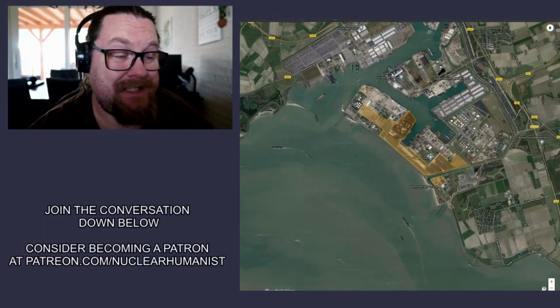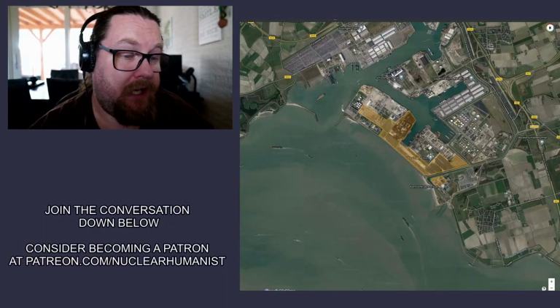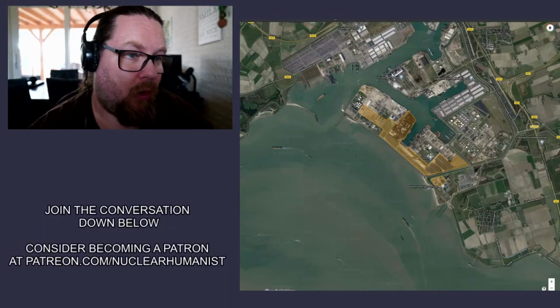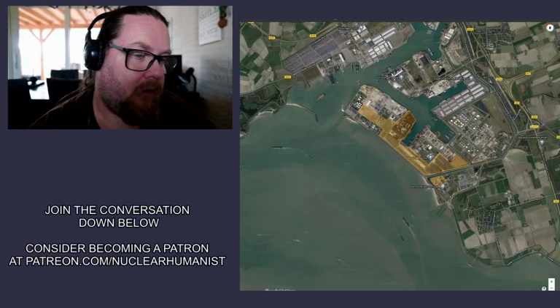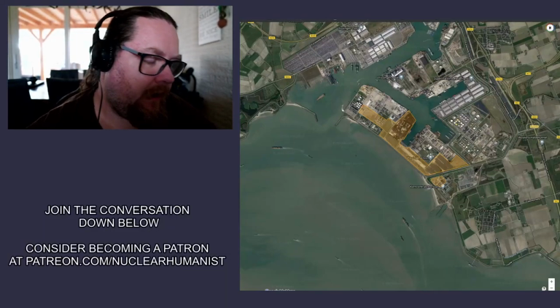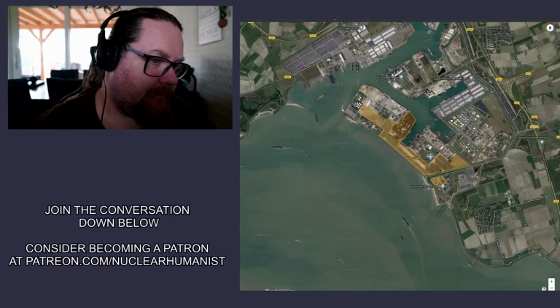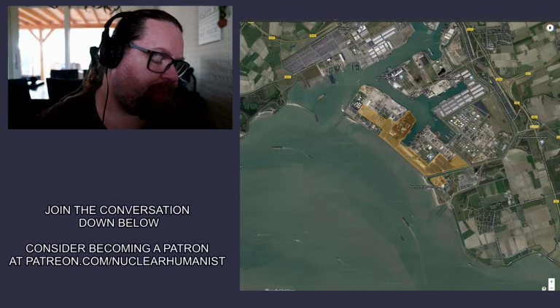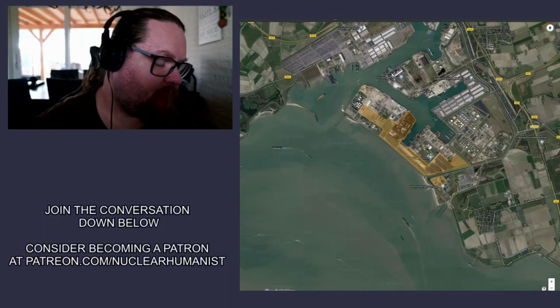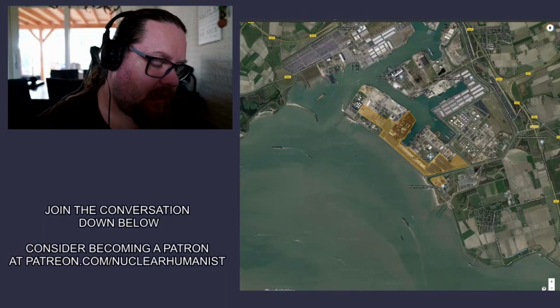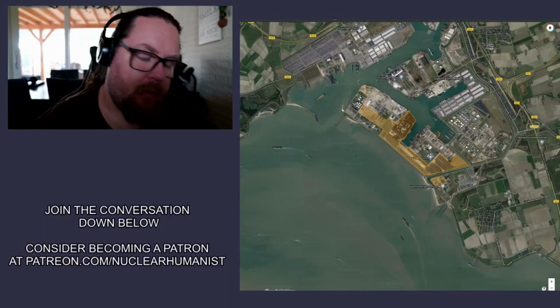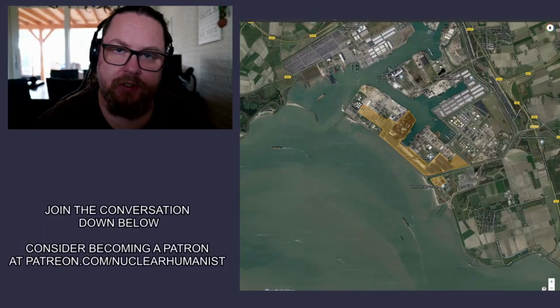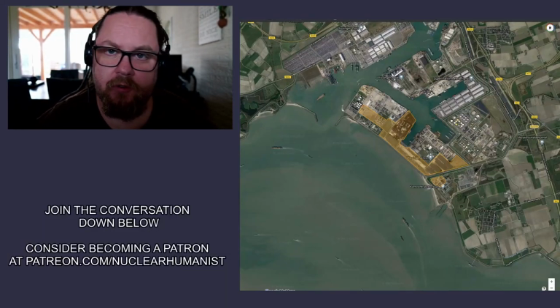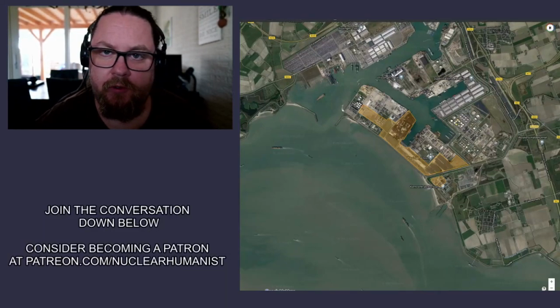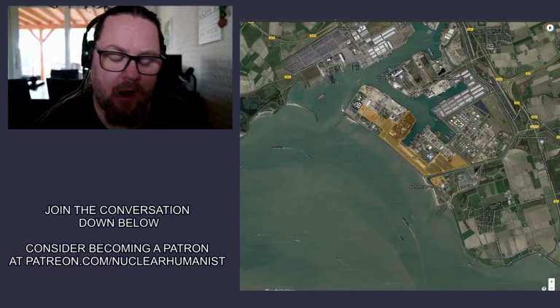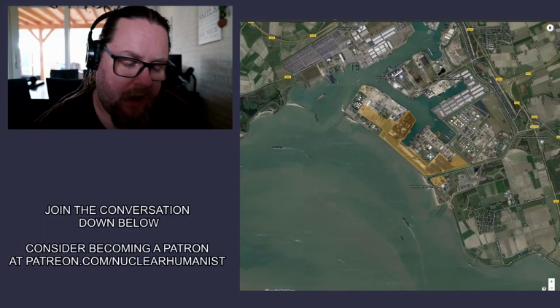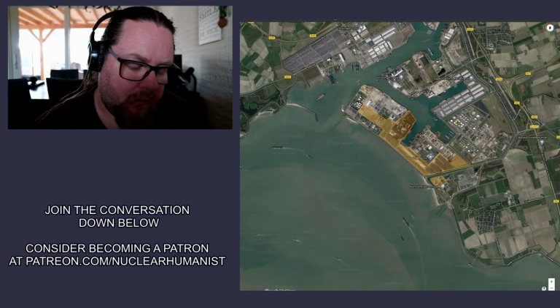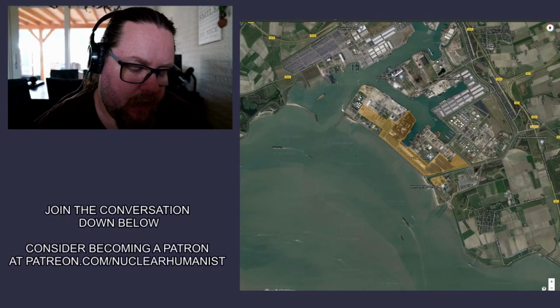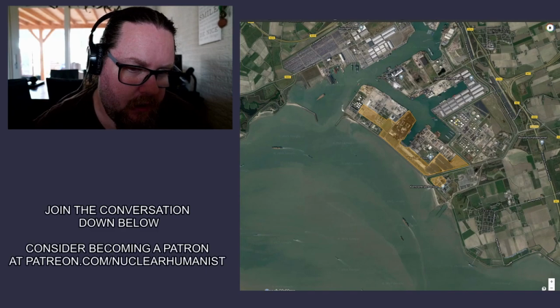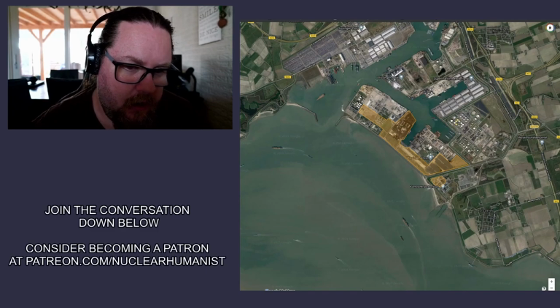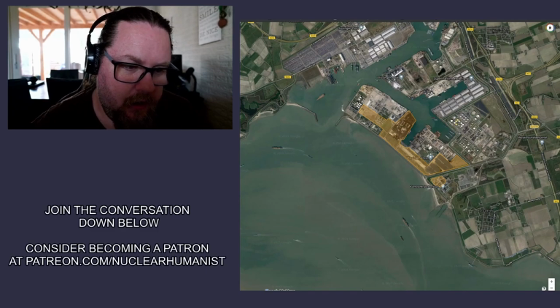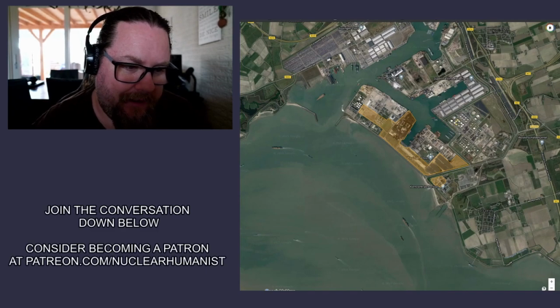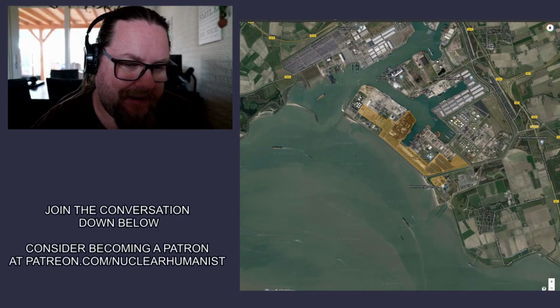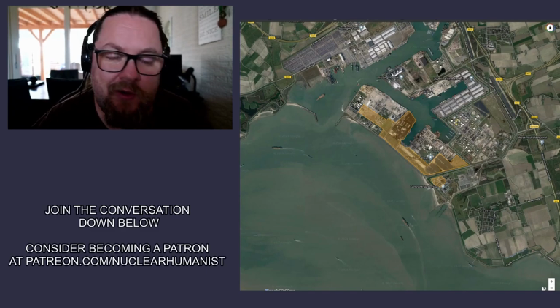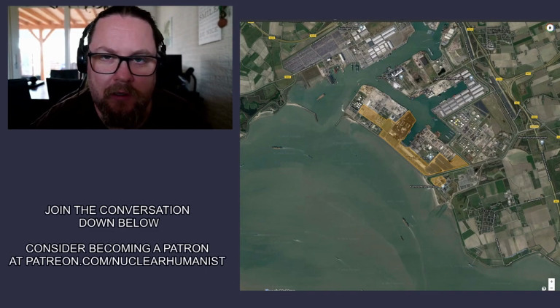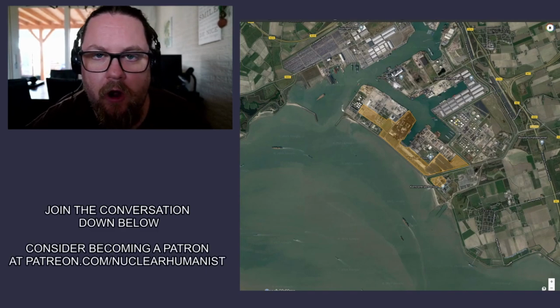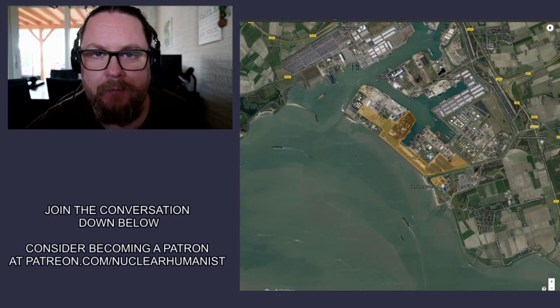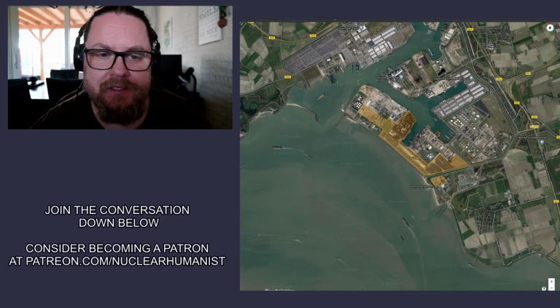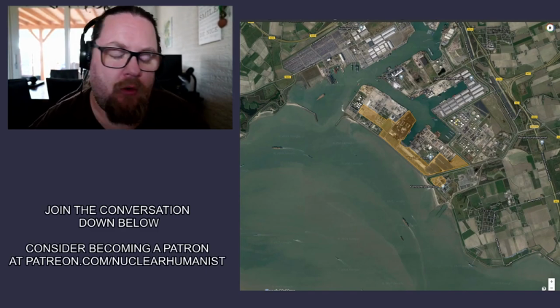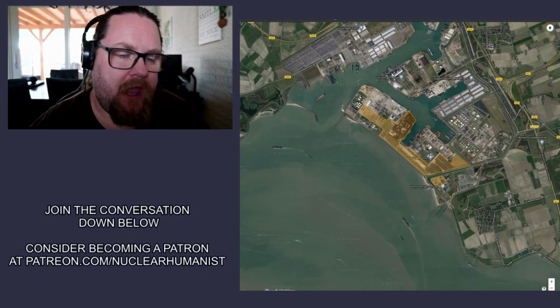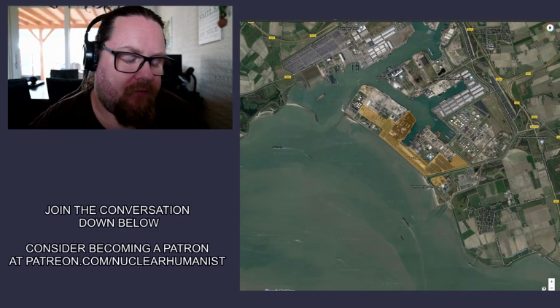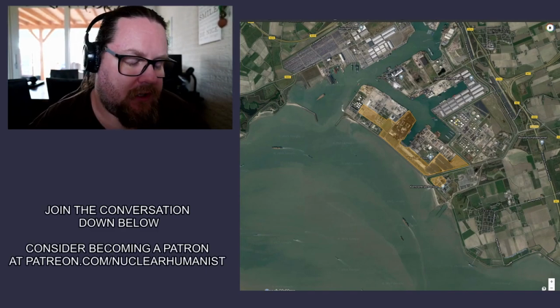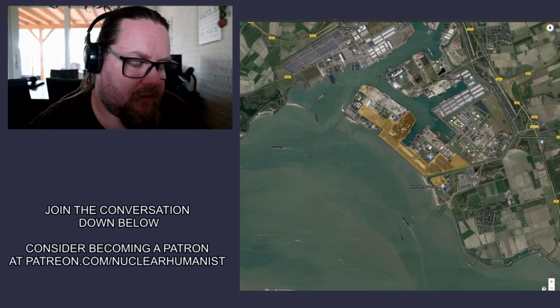It's been a while. Today I want to talk to you about the nuclear options that we have in the Netherlands.